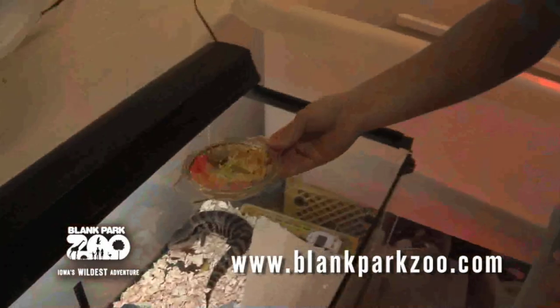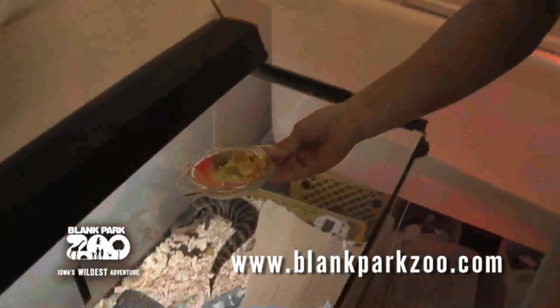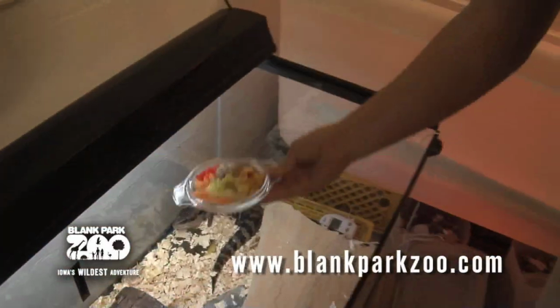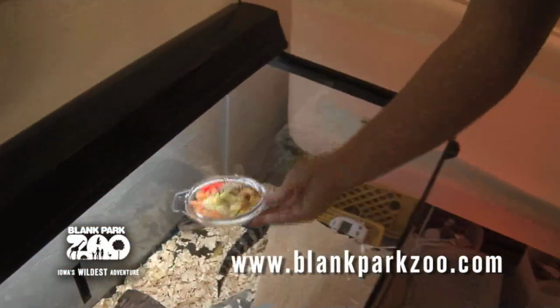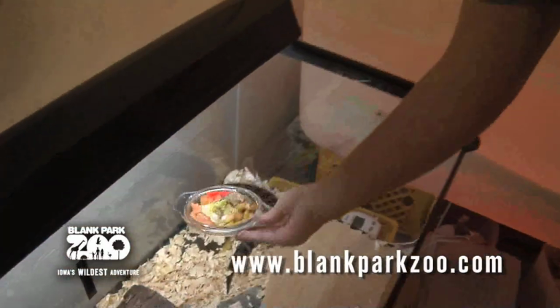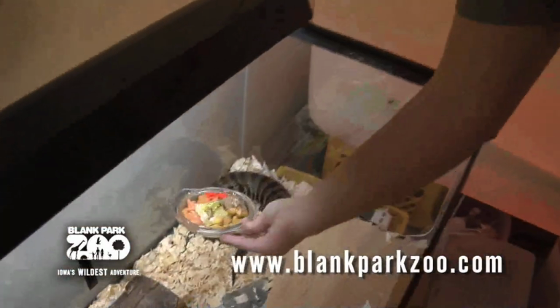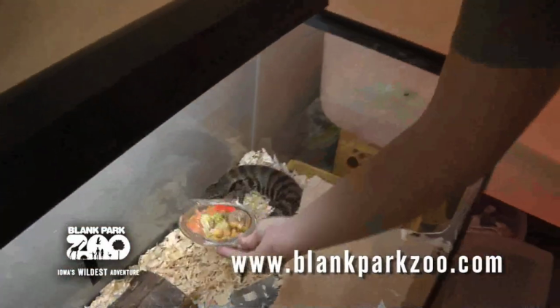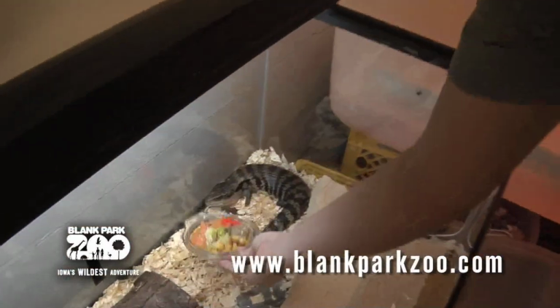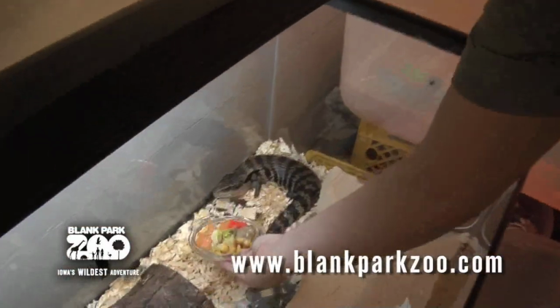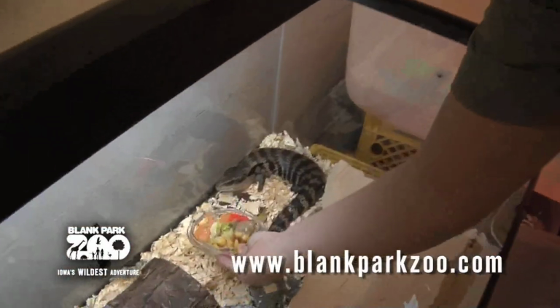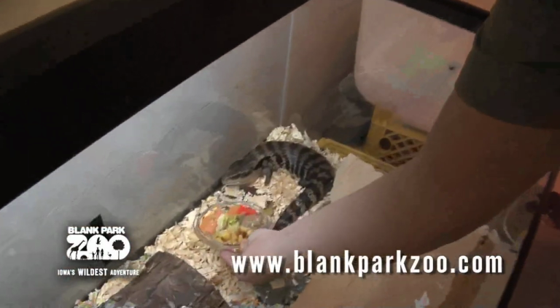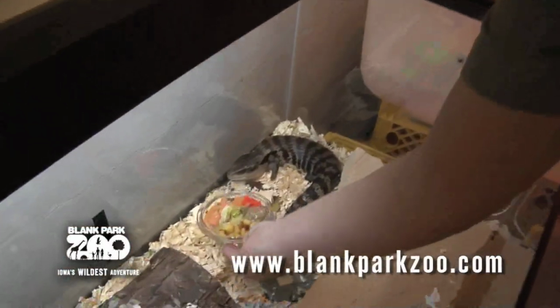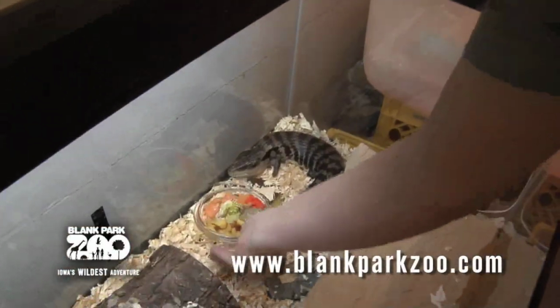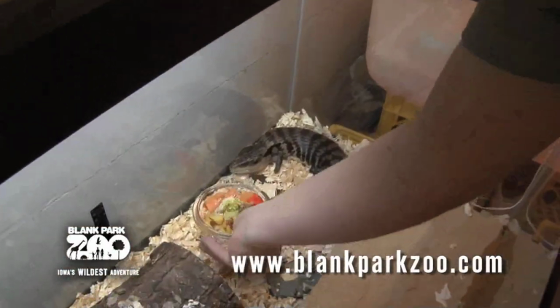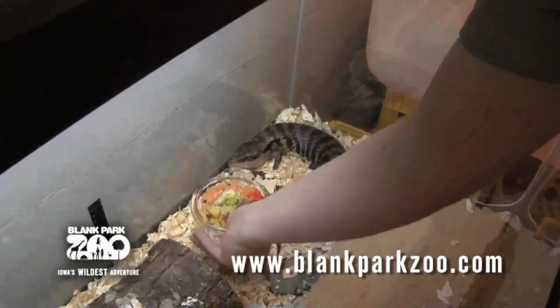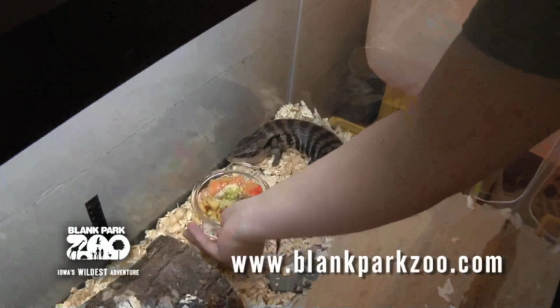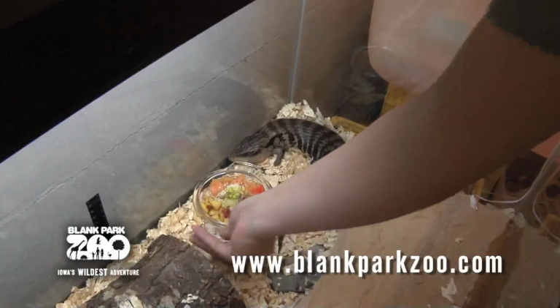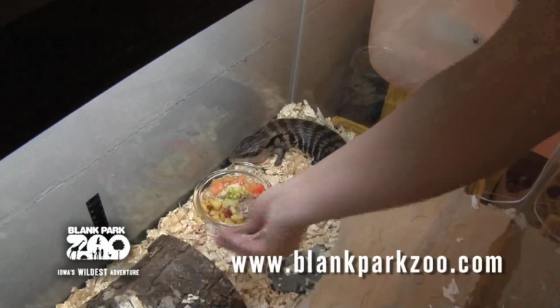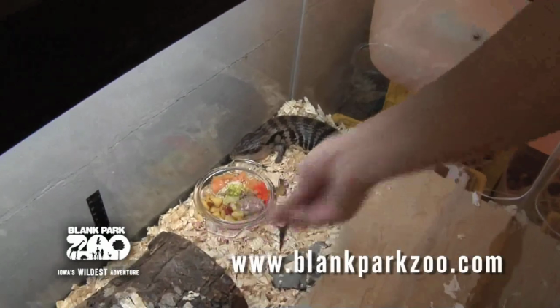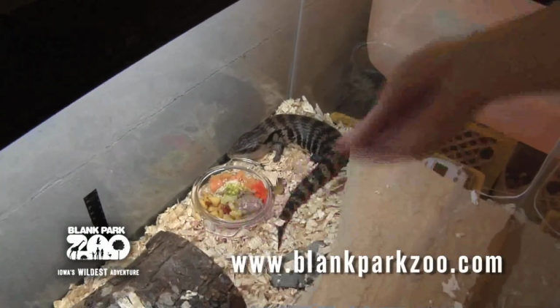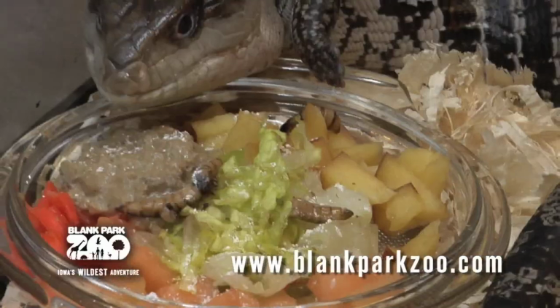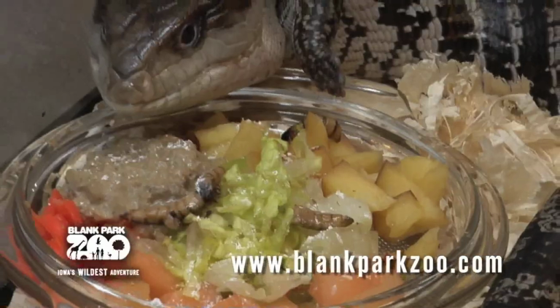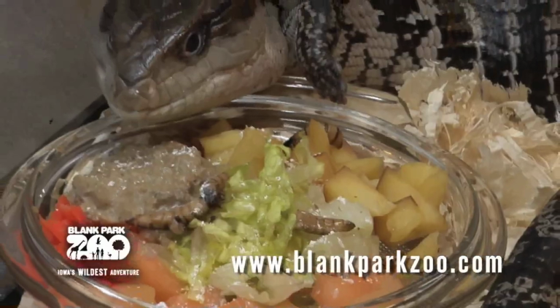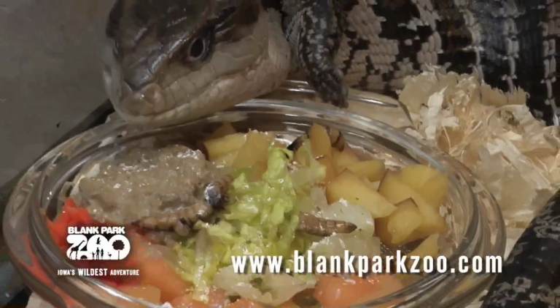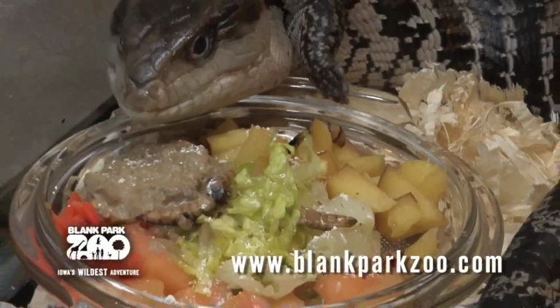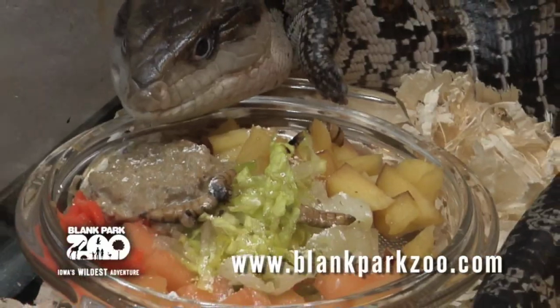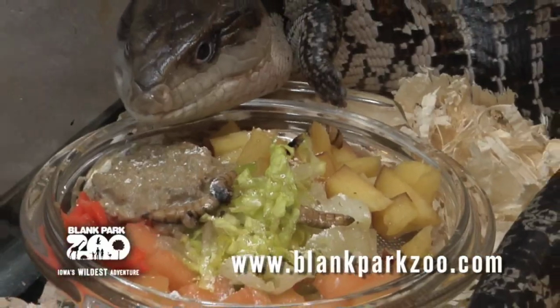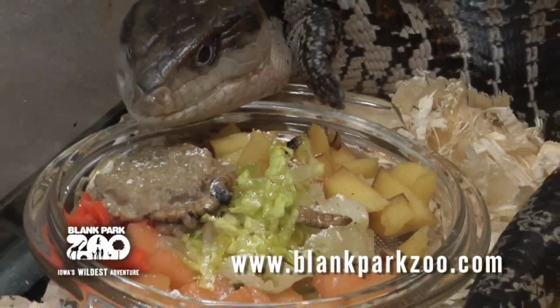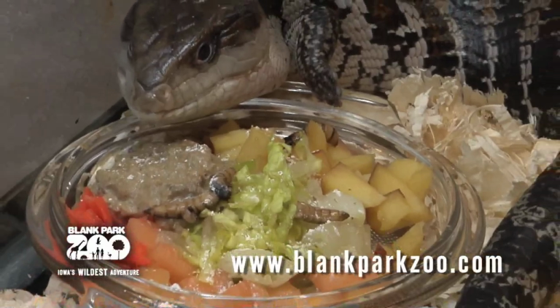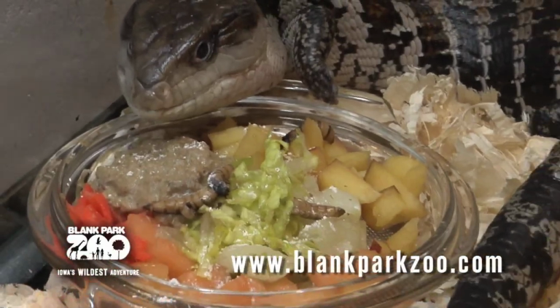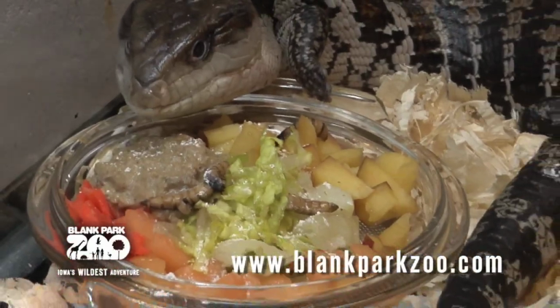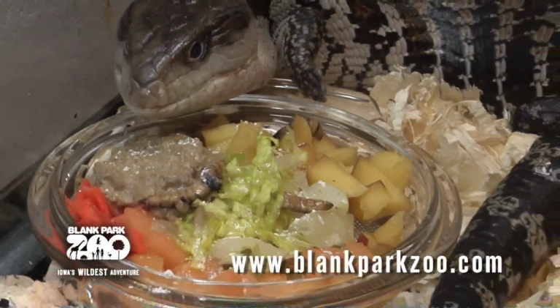Here at the zoo, we feed them leafy greens, fruits and vegetables, crickets, super worms, and cat food.